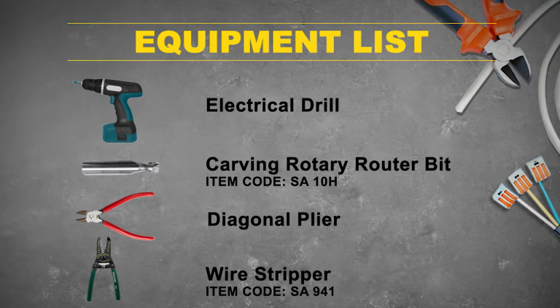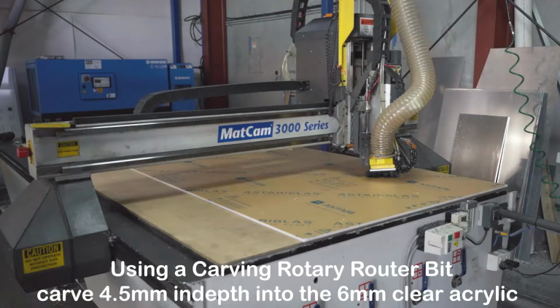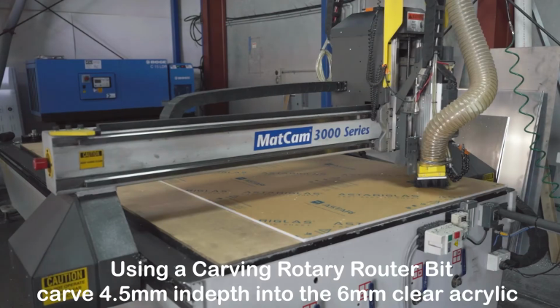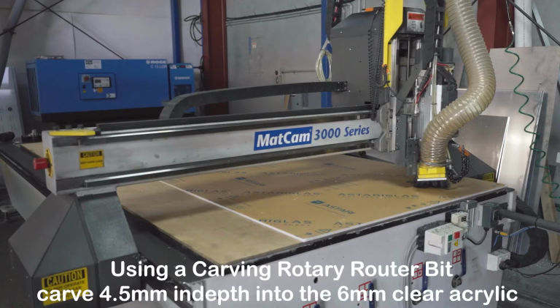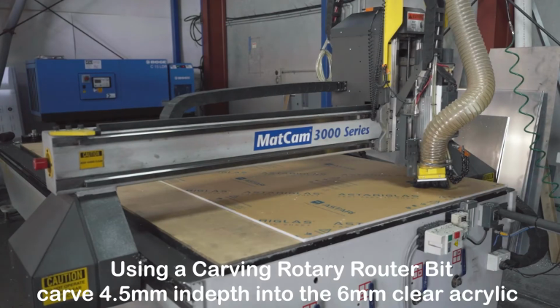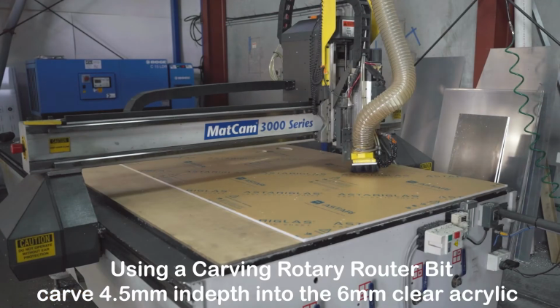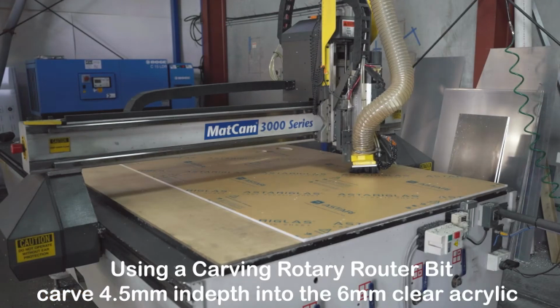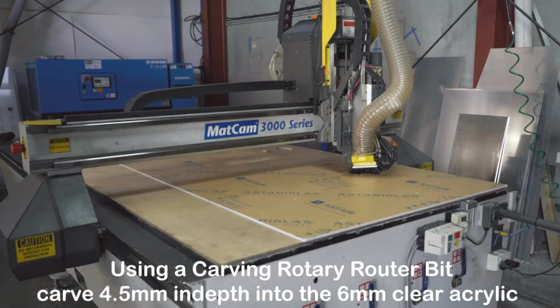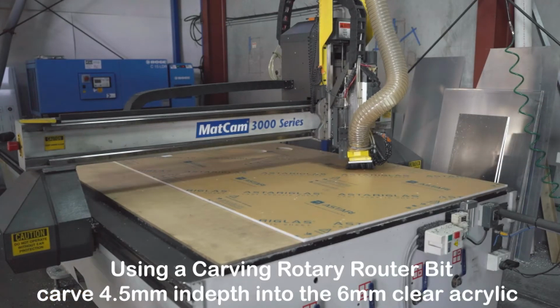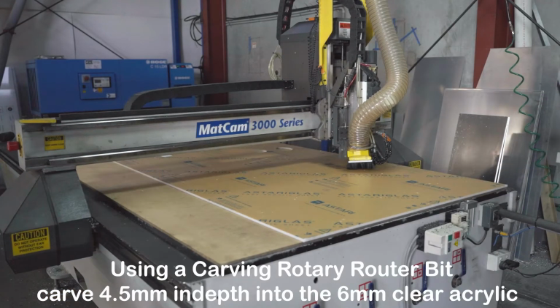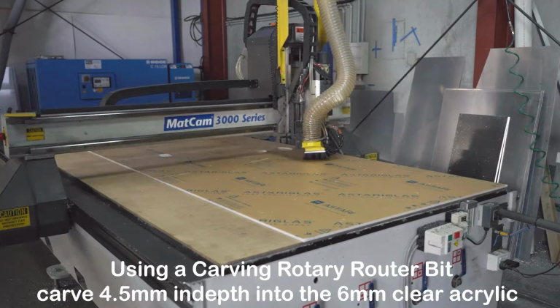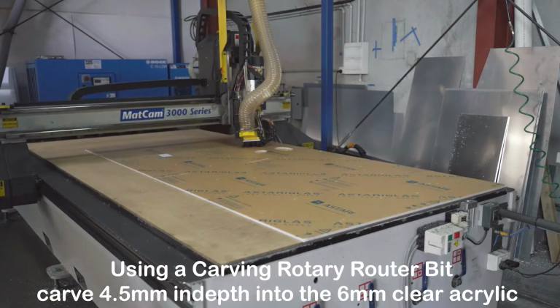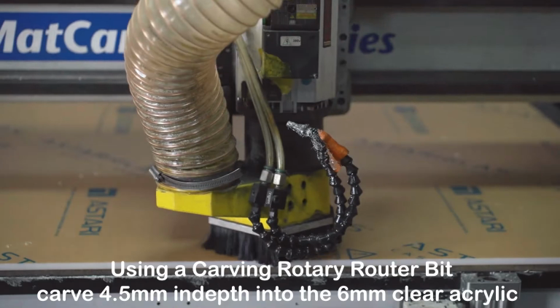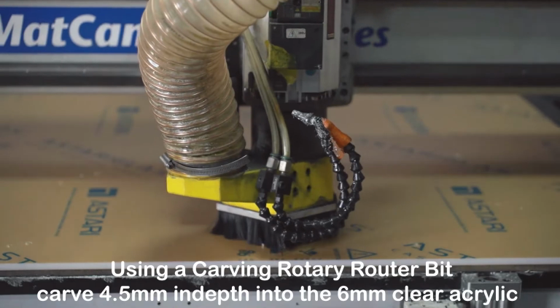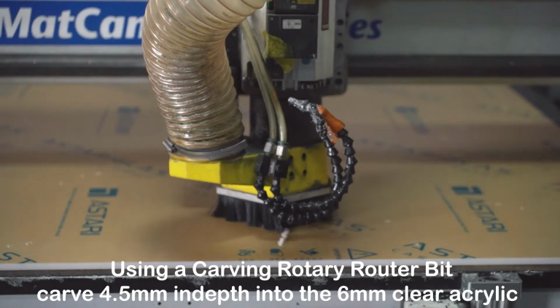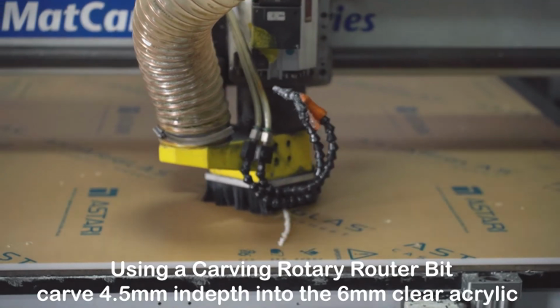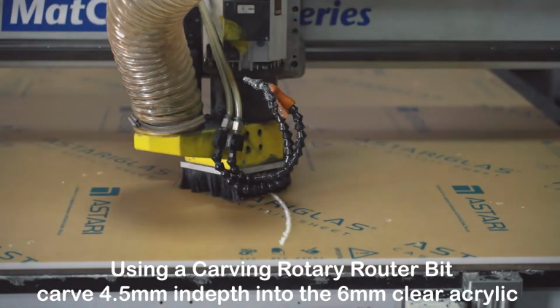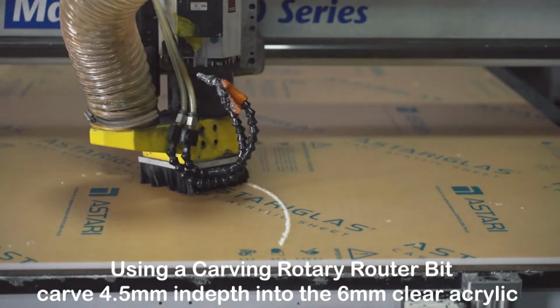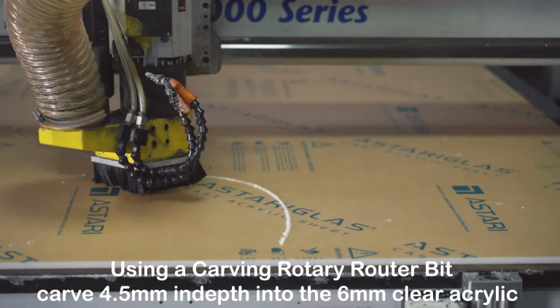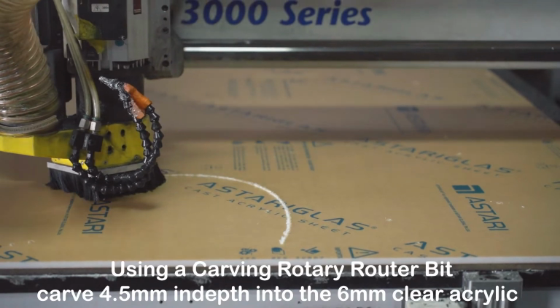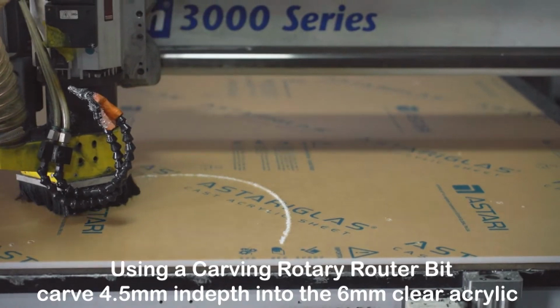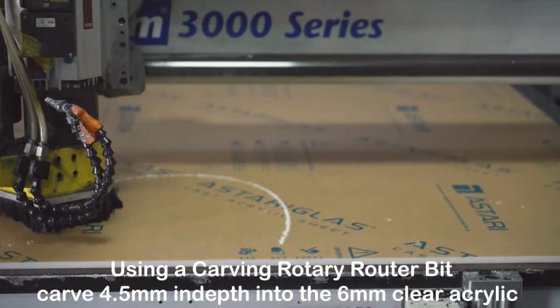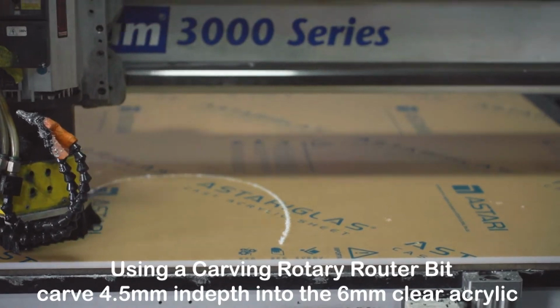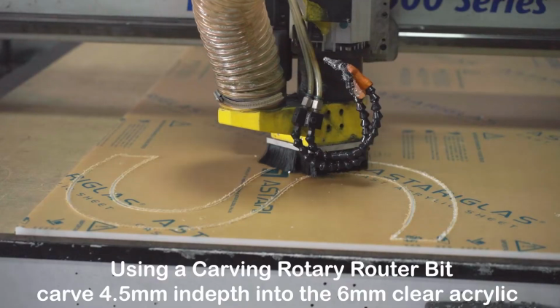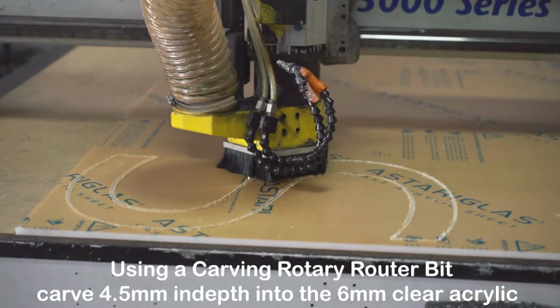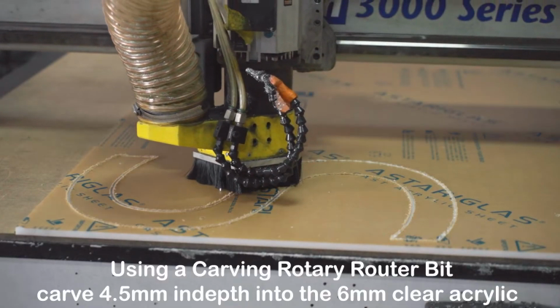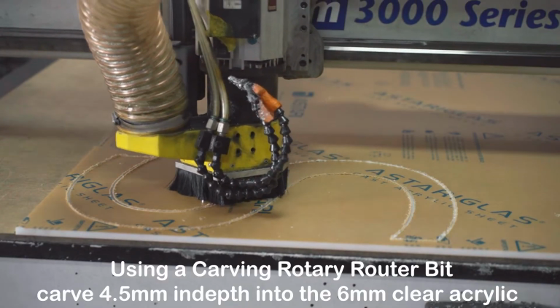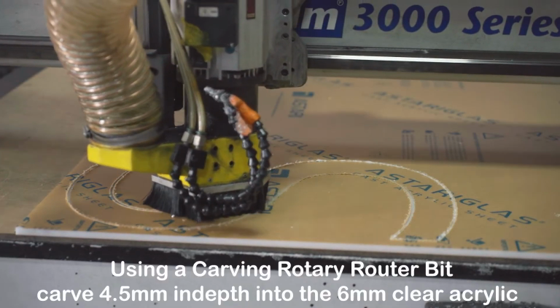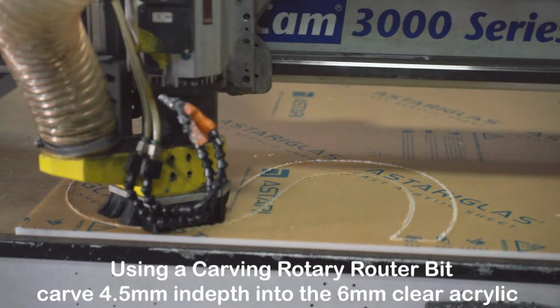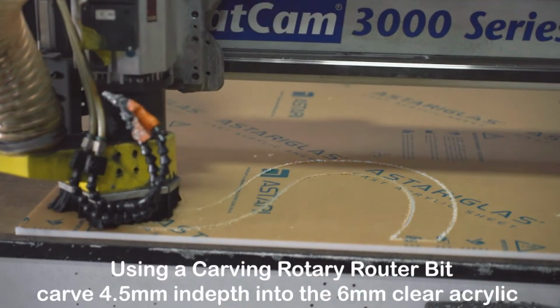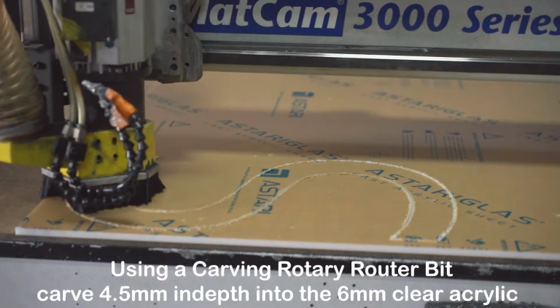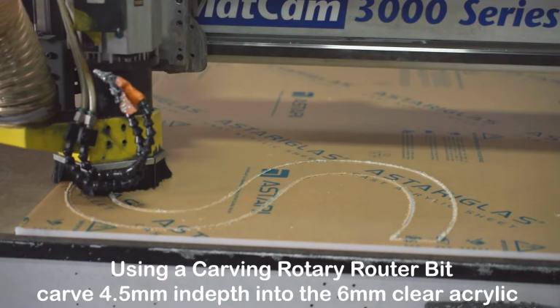Using a carving rotary router bit, carve 4.5mm in depth into the 6mm clear acrylic.